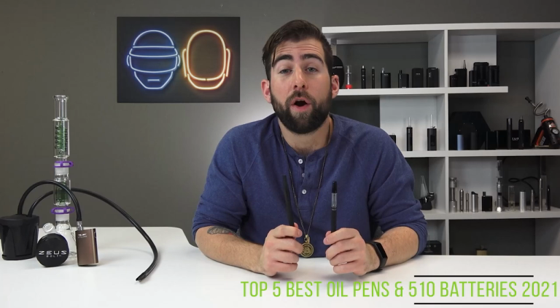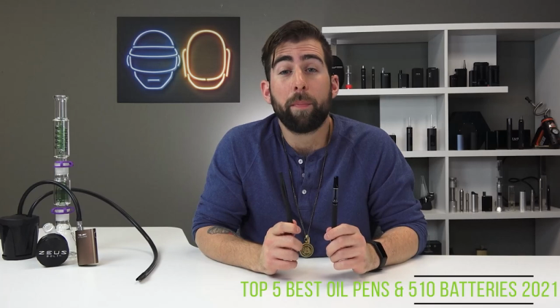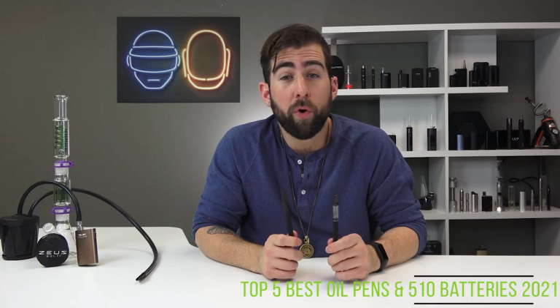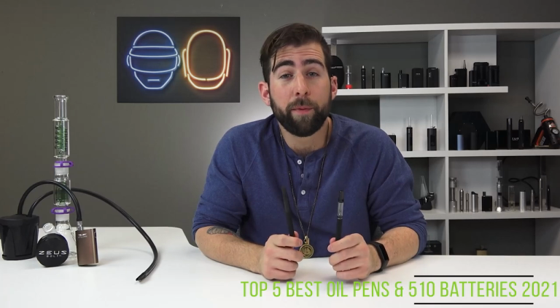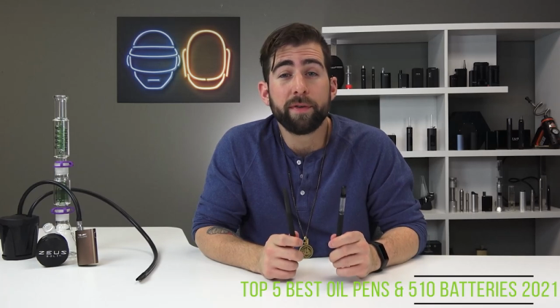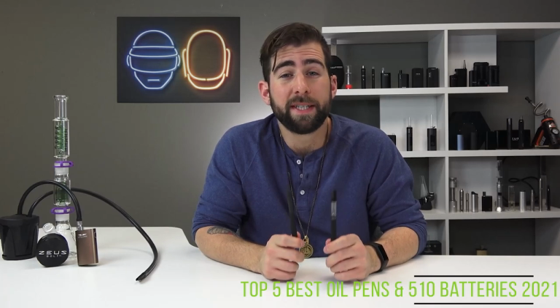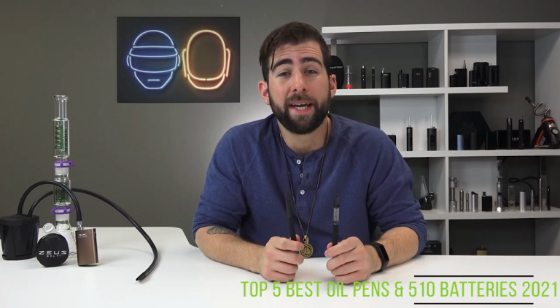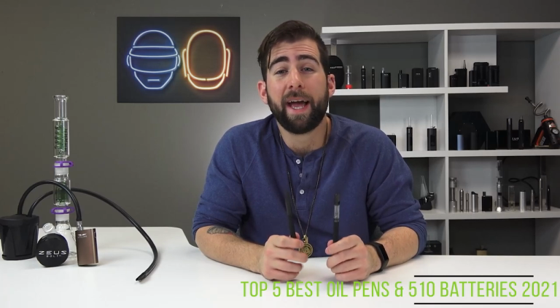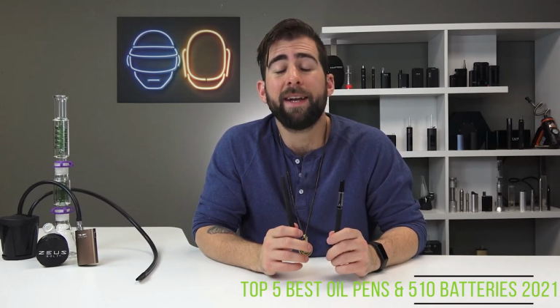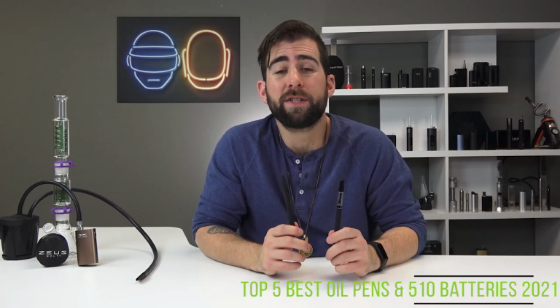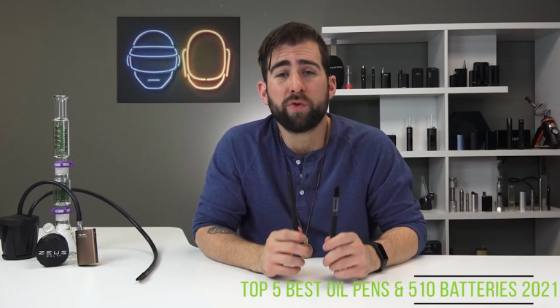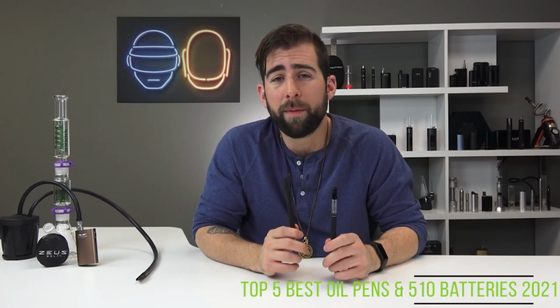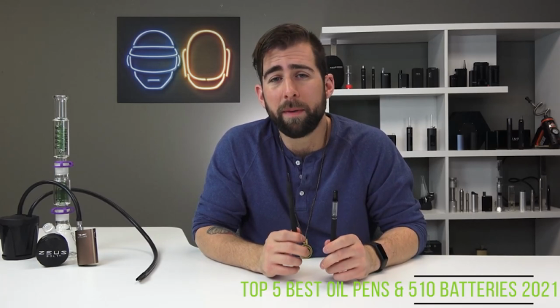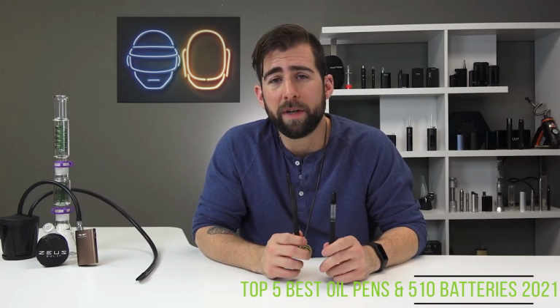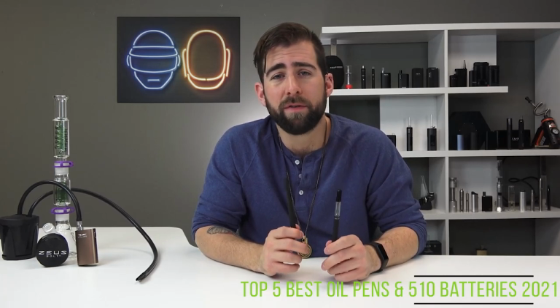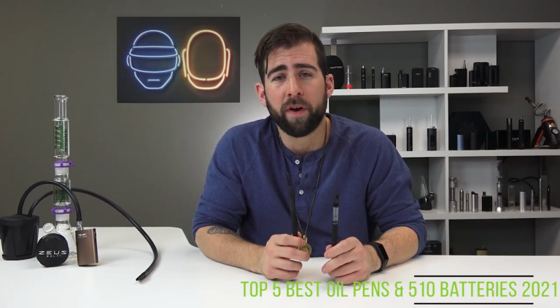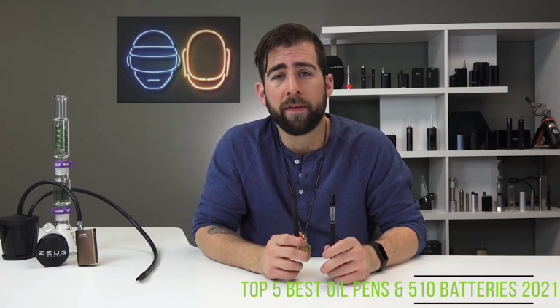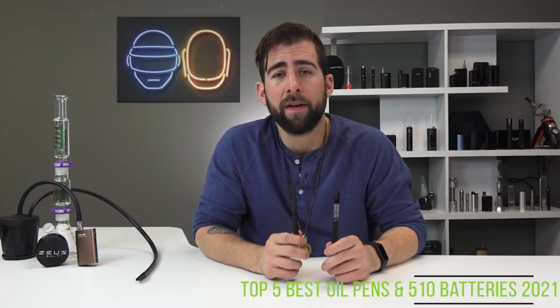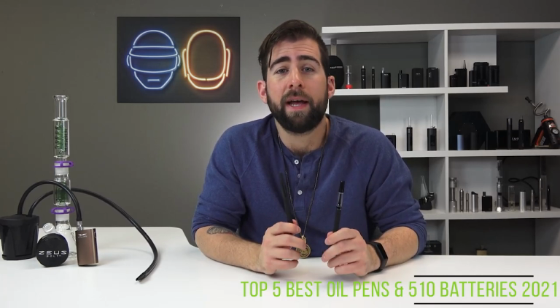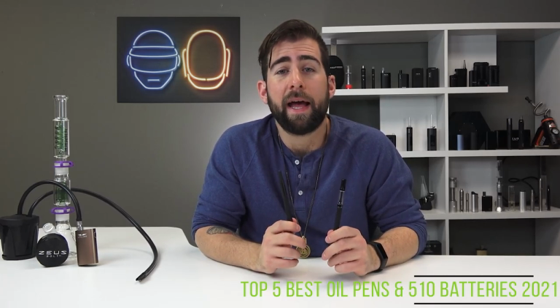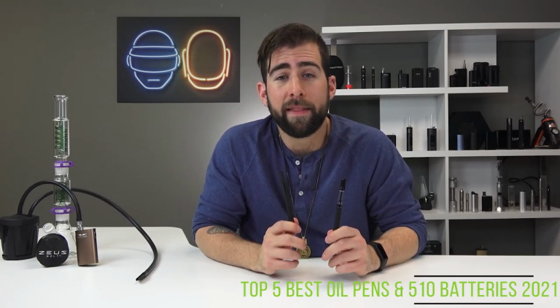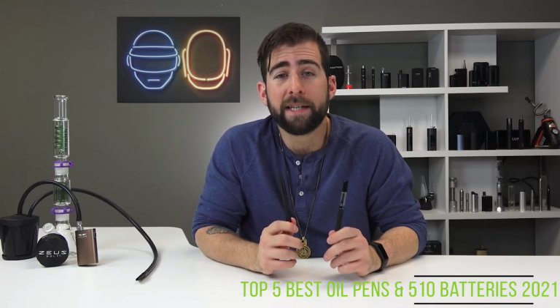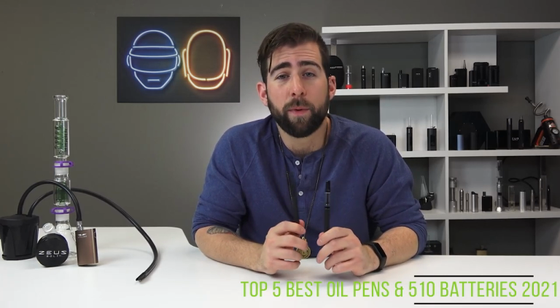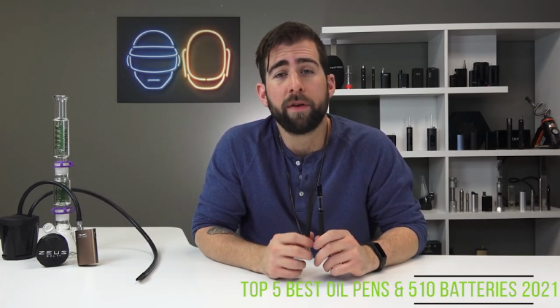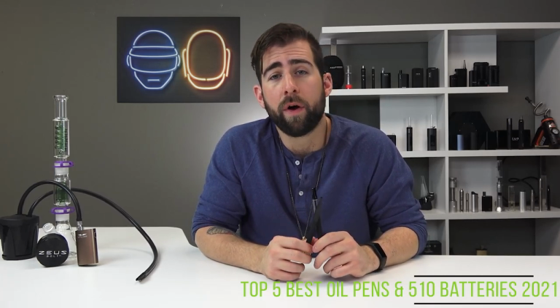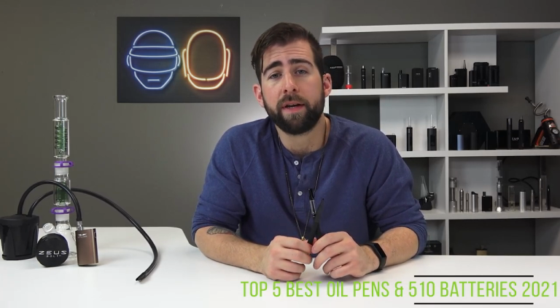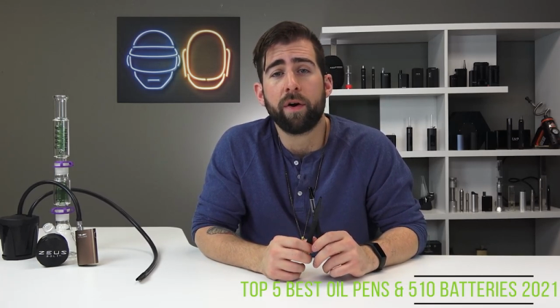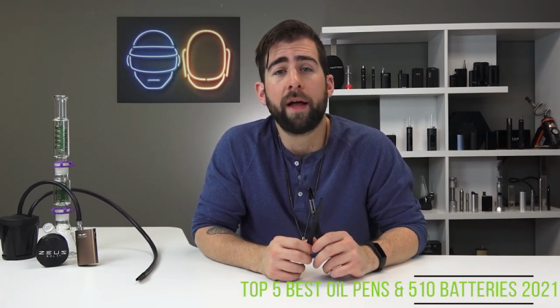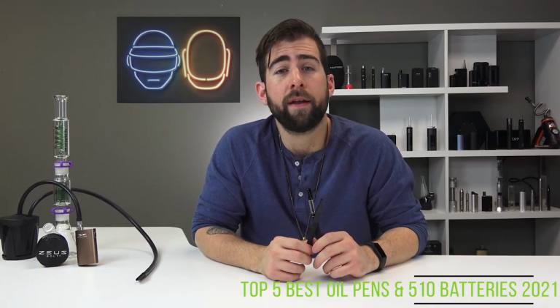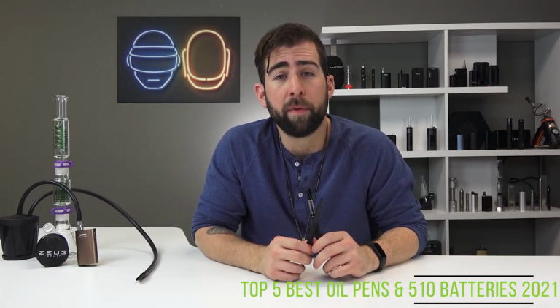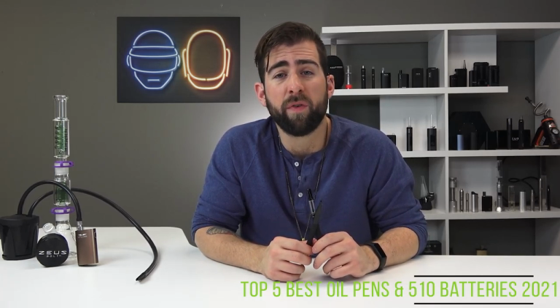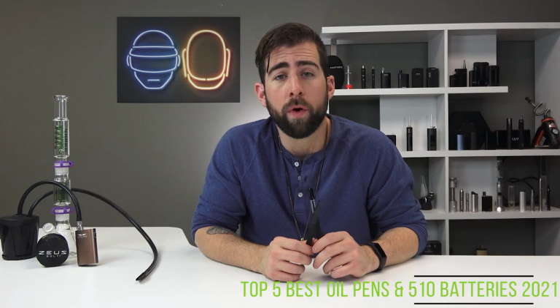They are portable, slick, and extremely budget-friendly — and that's why they're on here at number four.